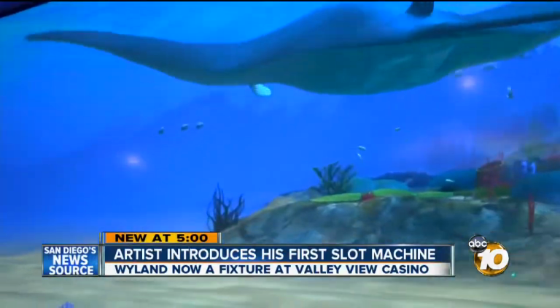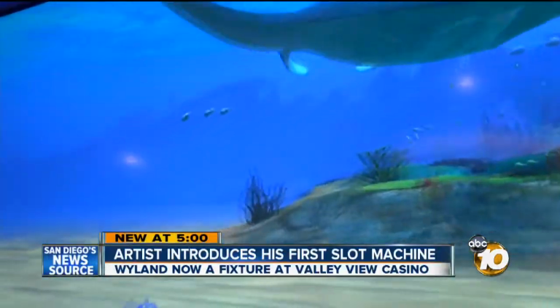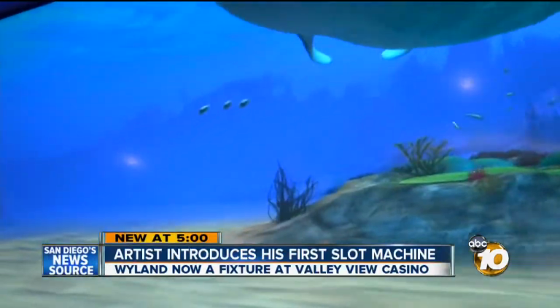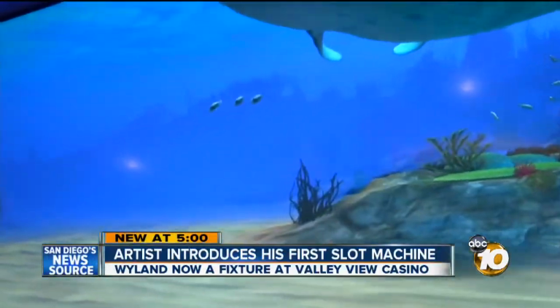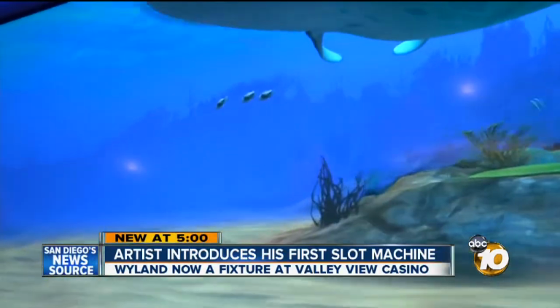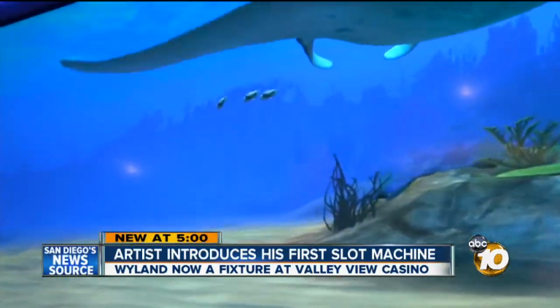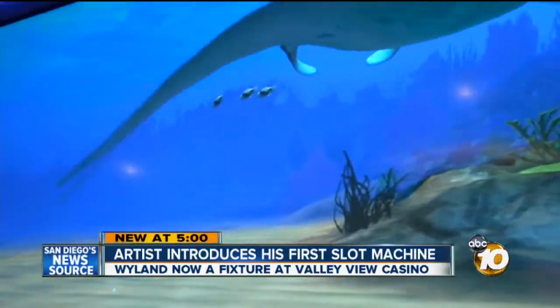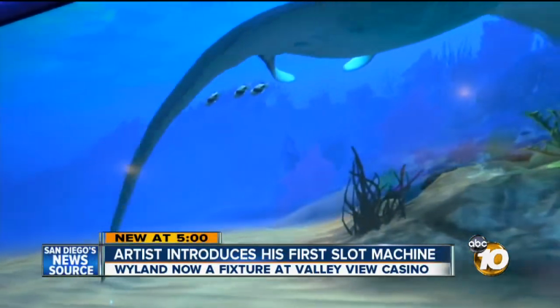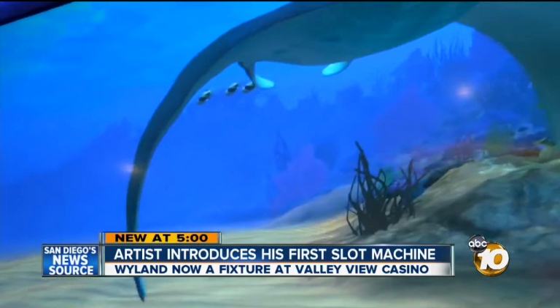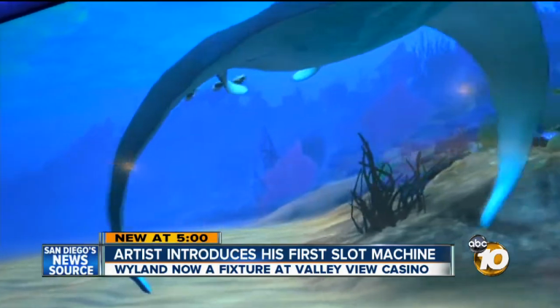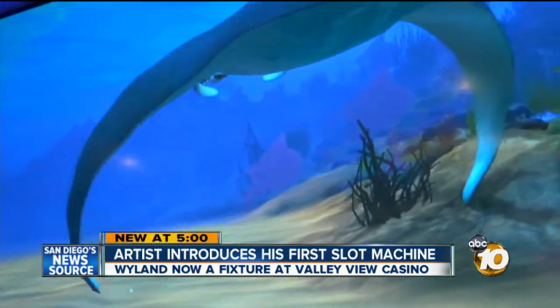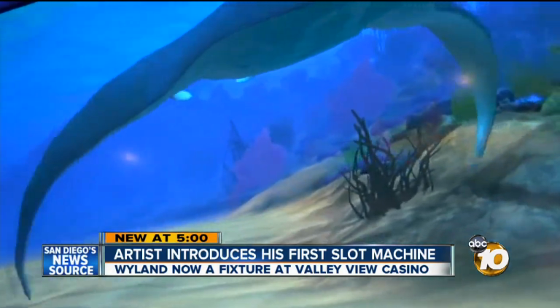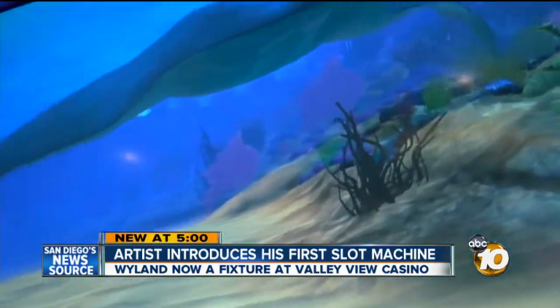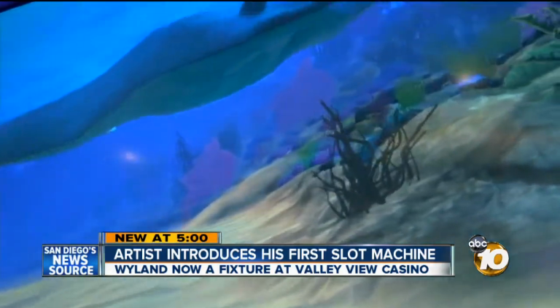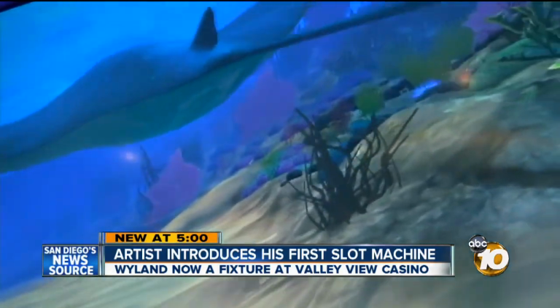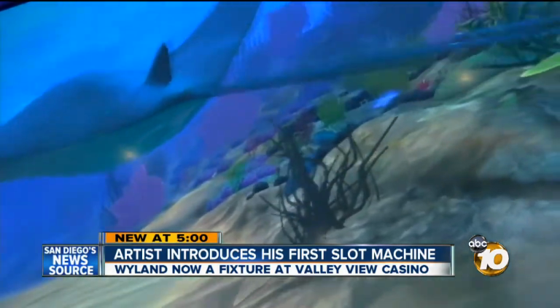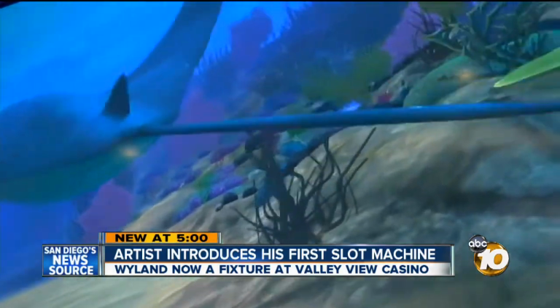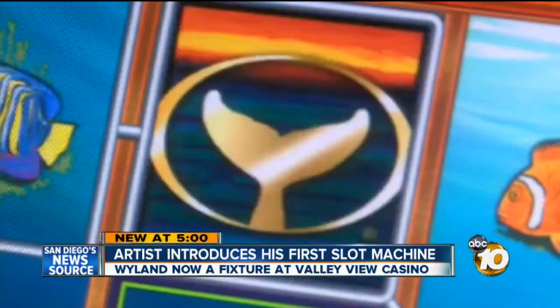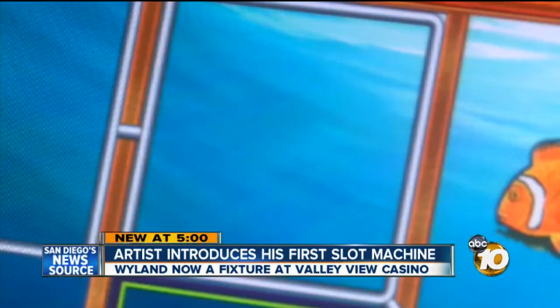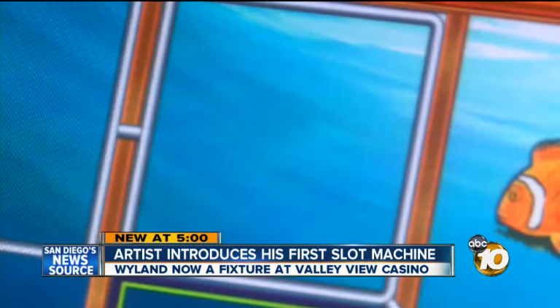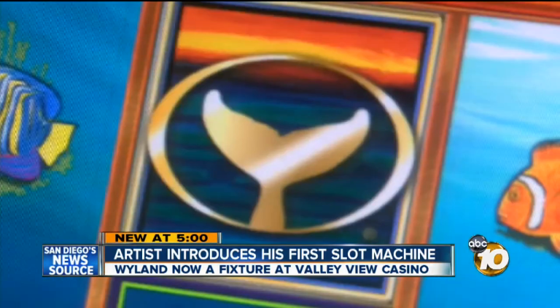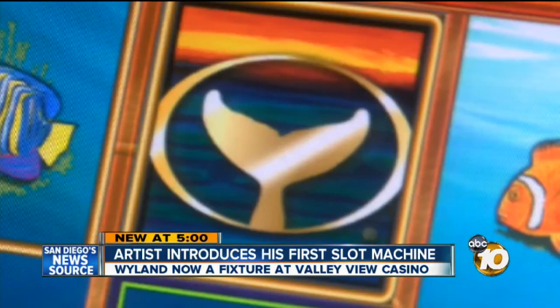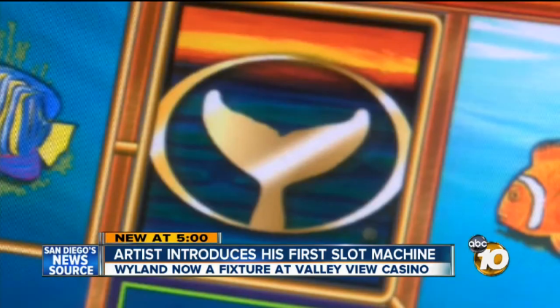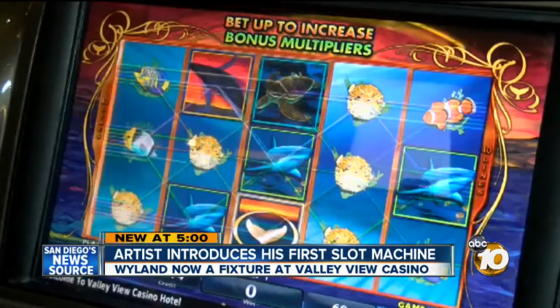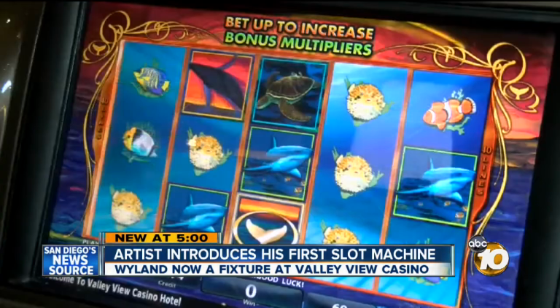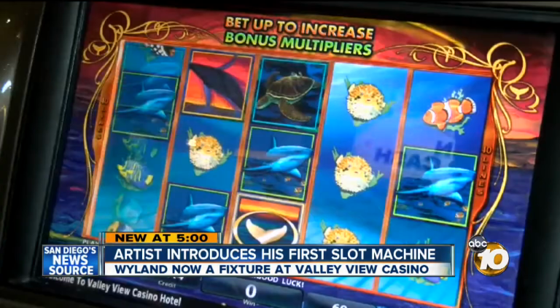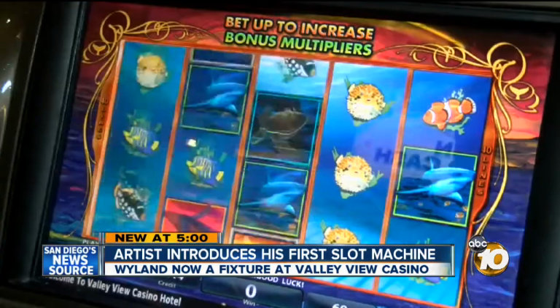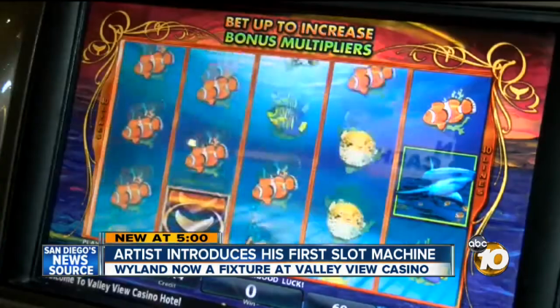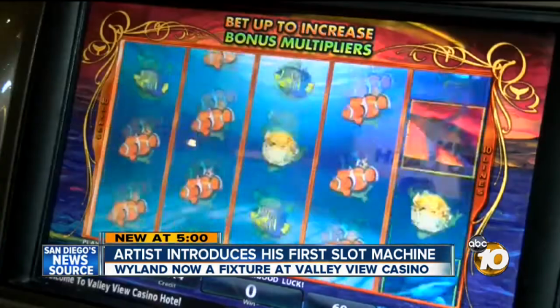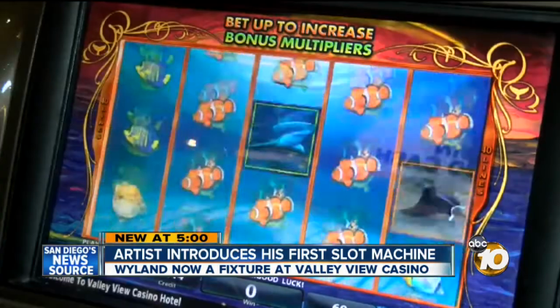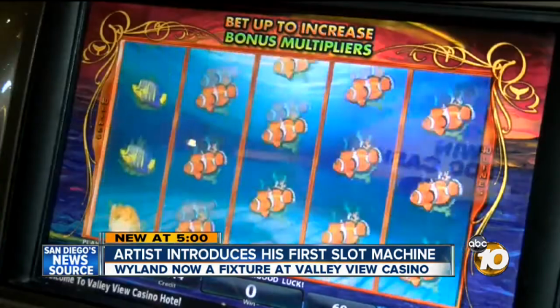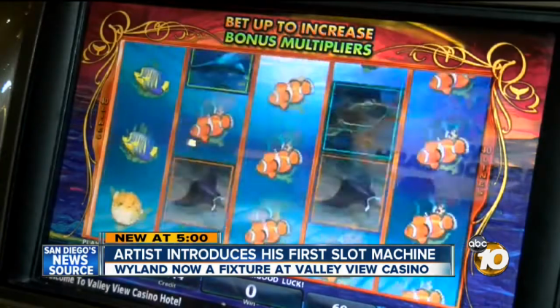It's not what you expect to see. It's a work of art — art with a message. And a casino.